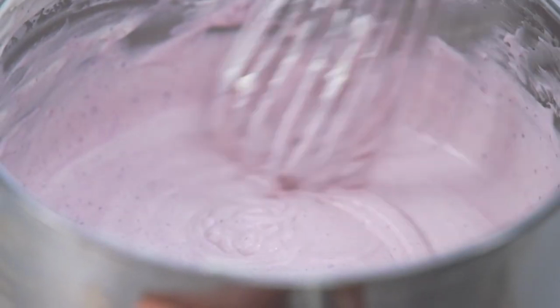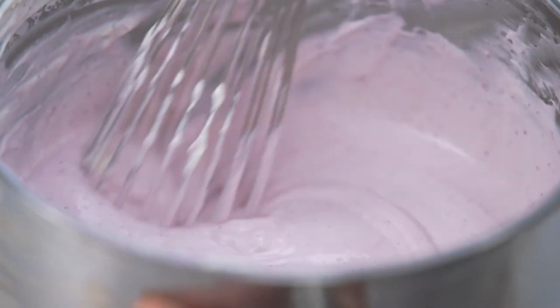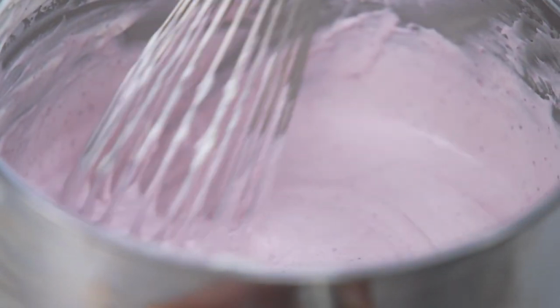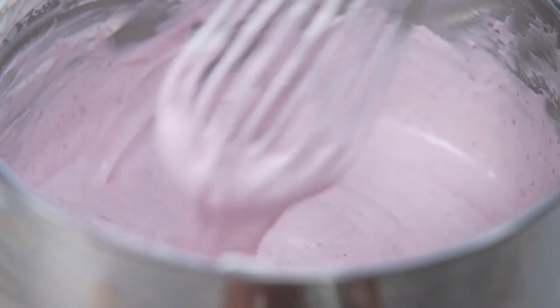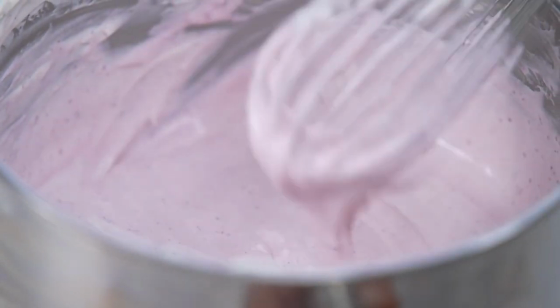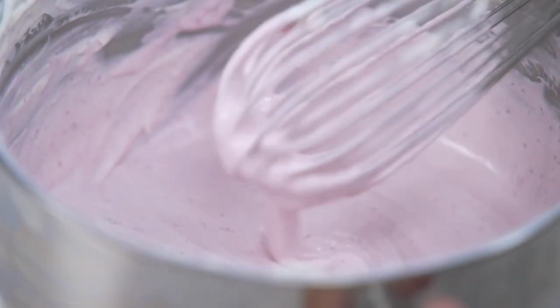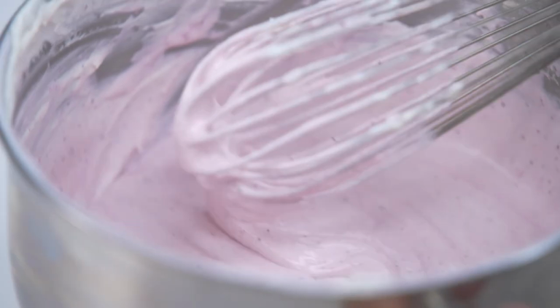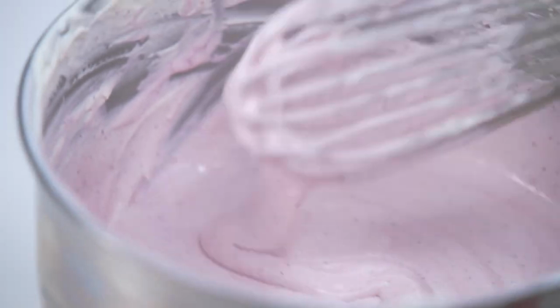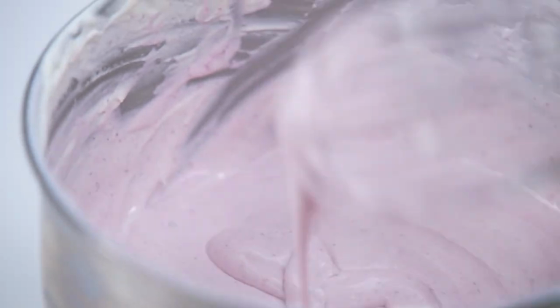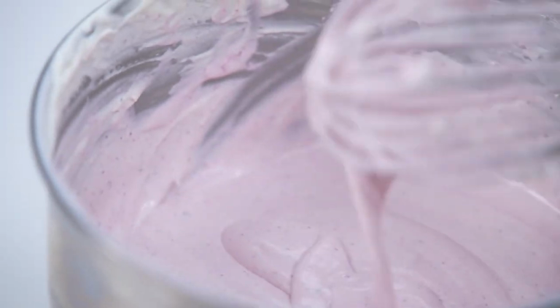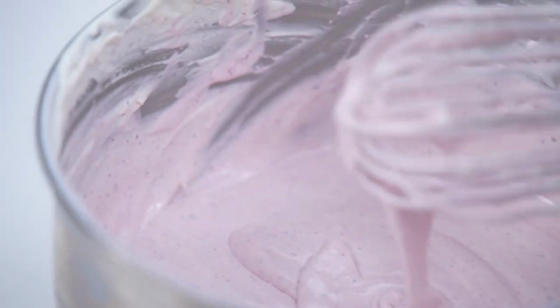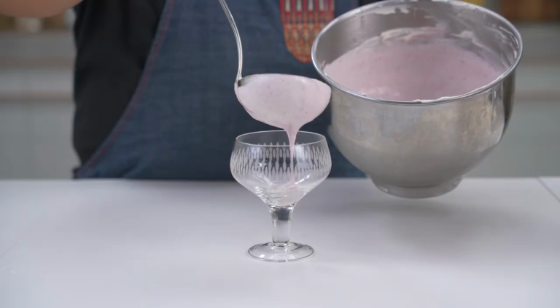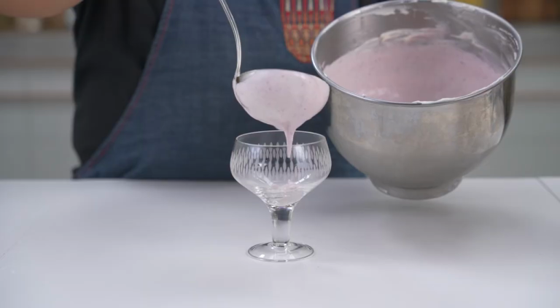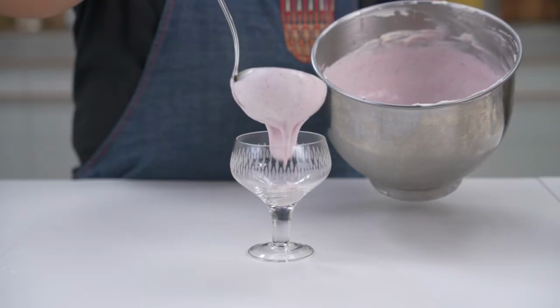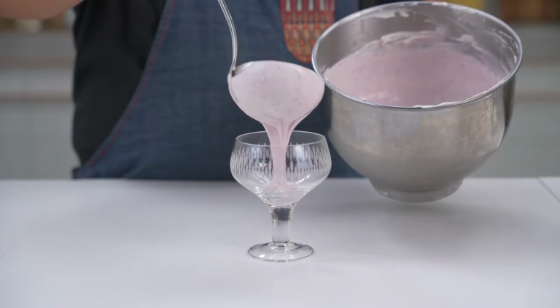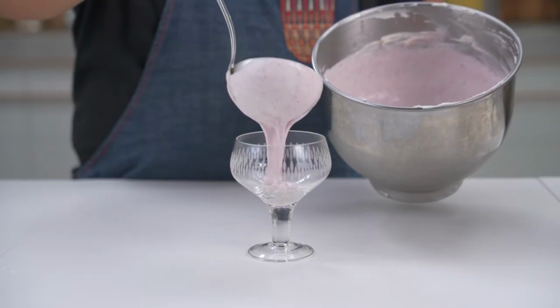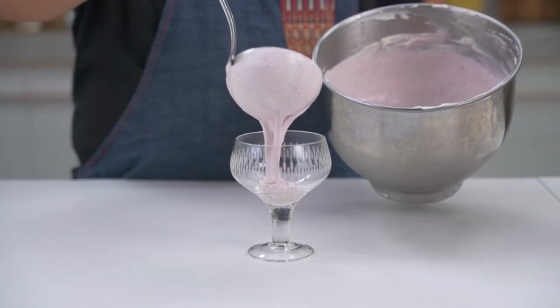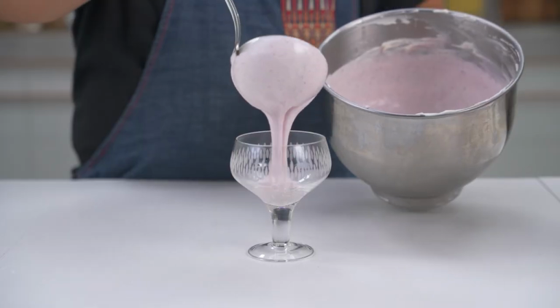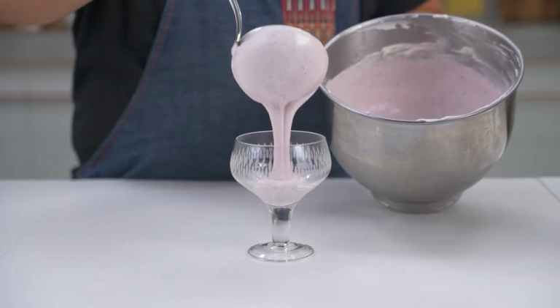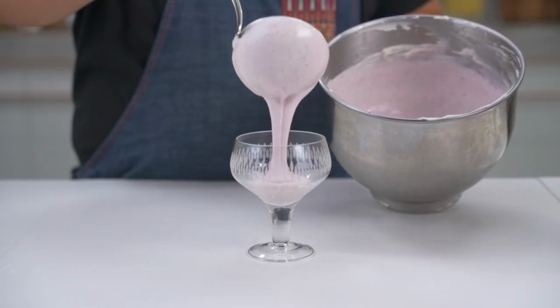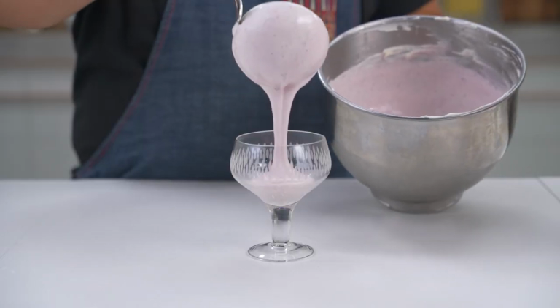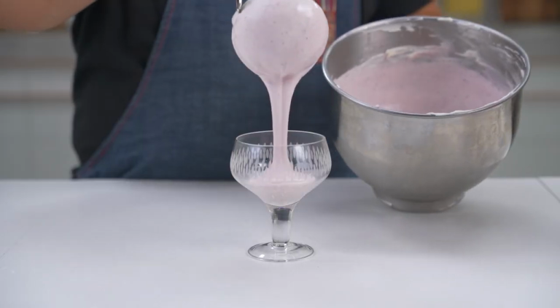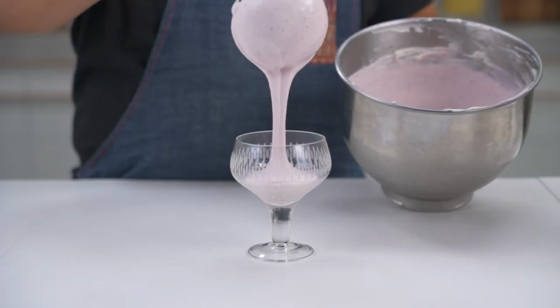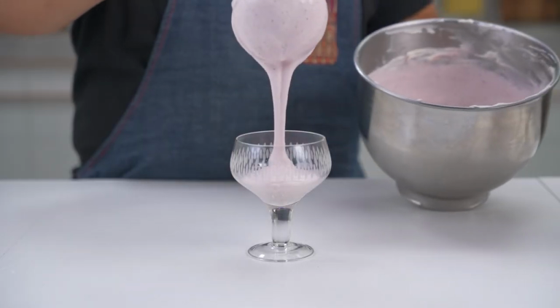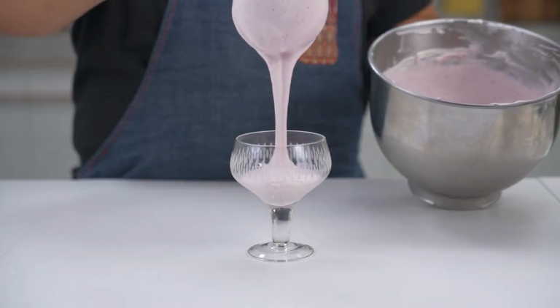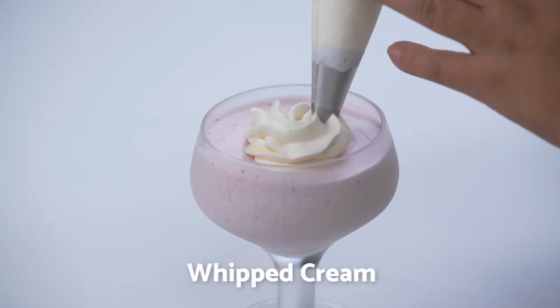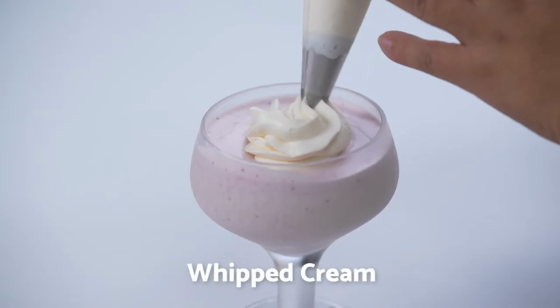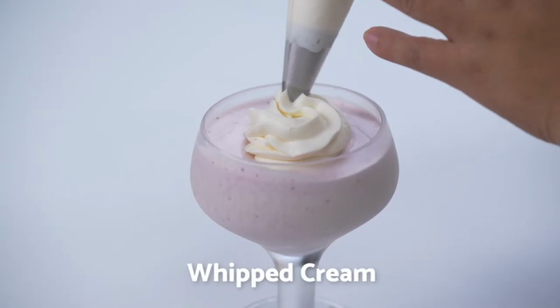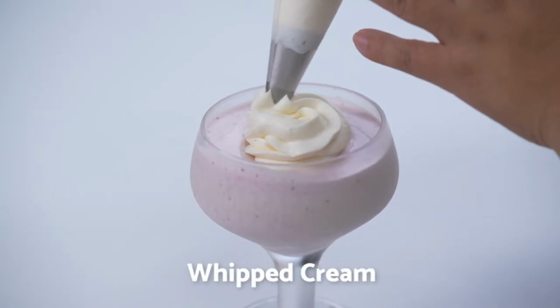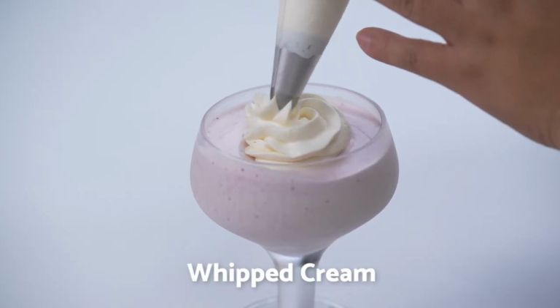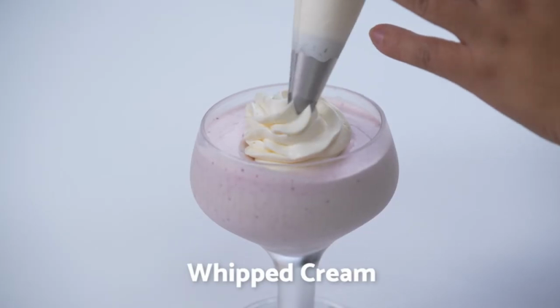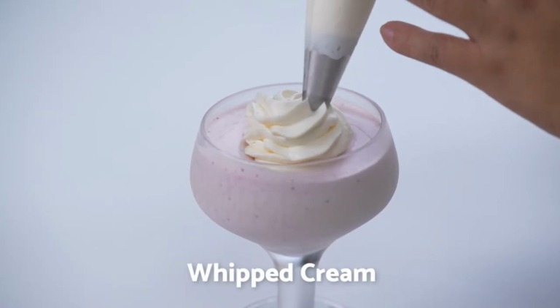Place into containers and freeze overnight or at least one hour. Garnish with whipped cream.